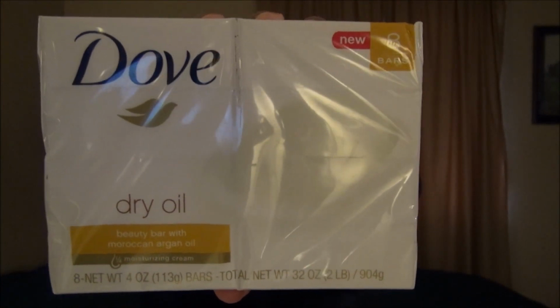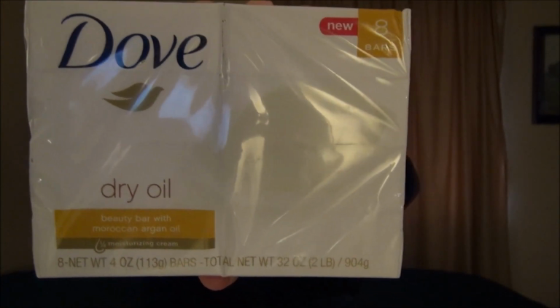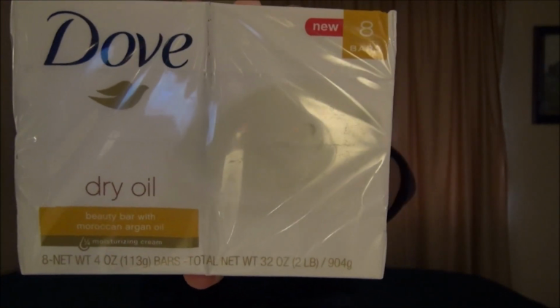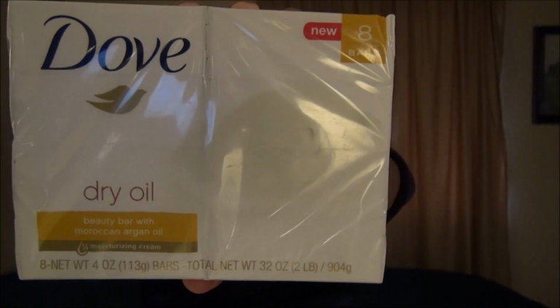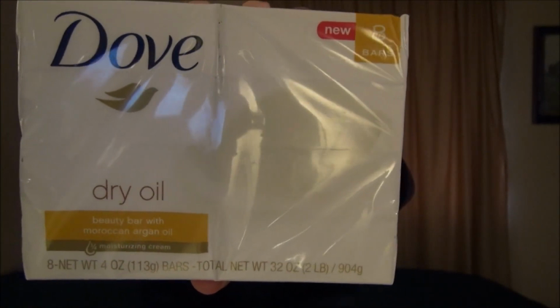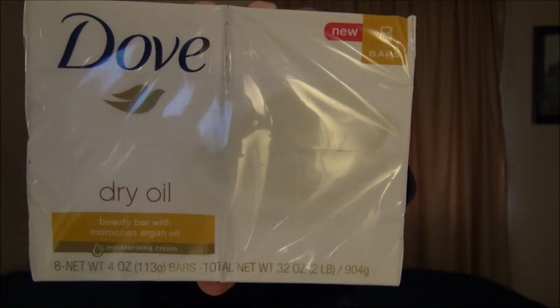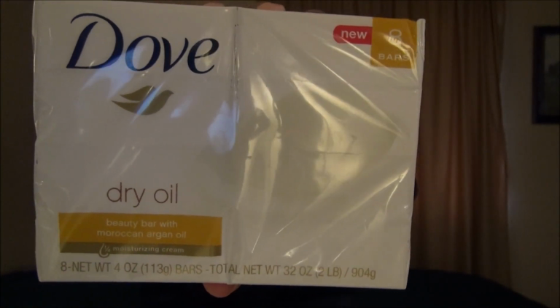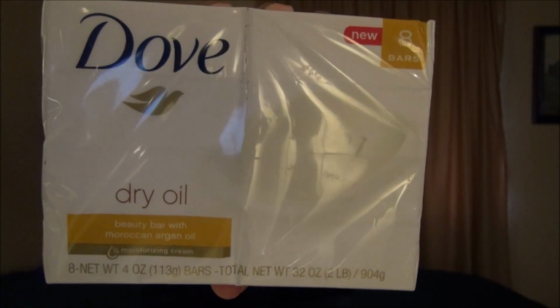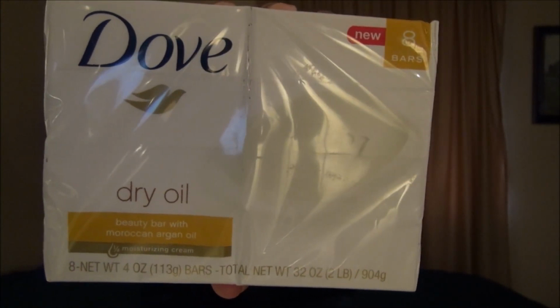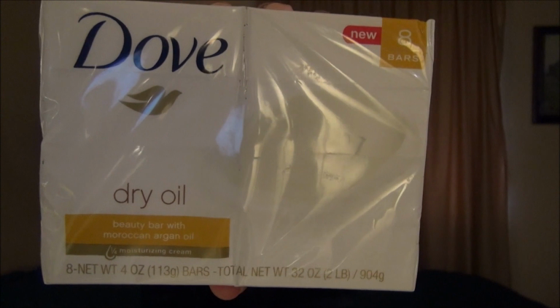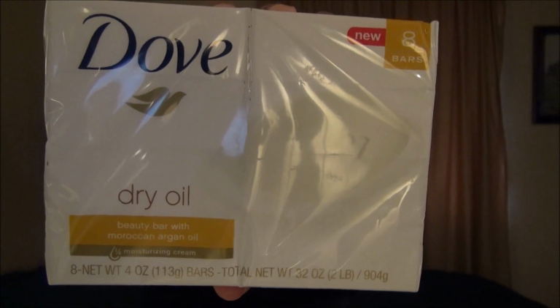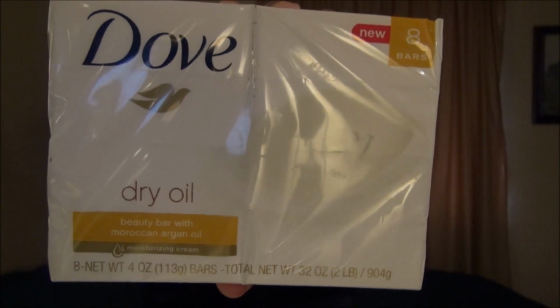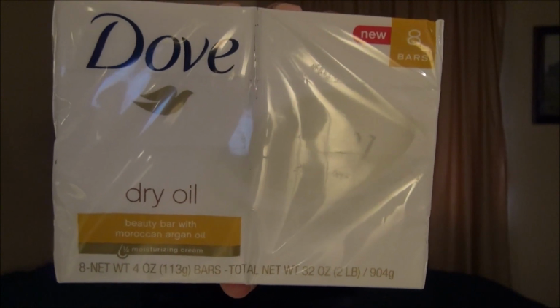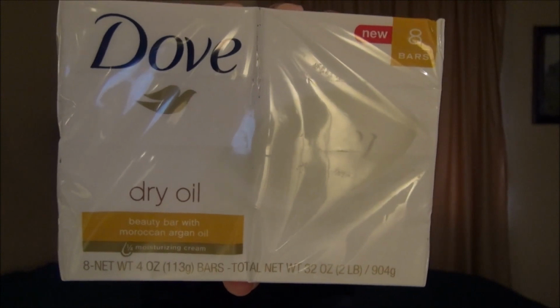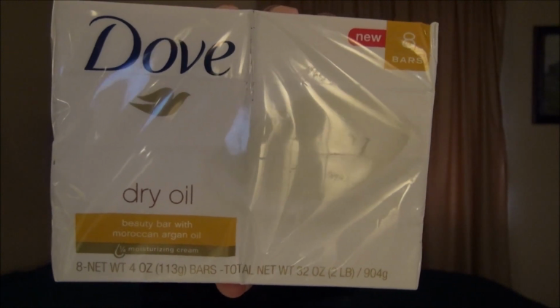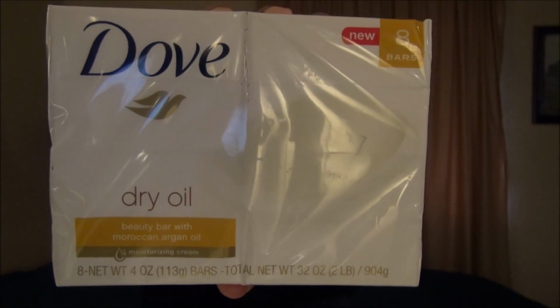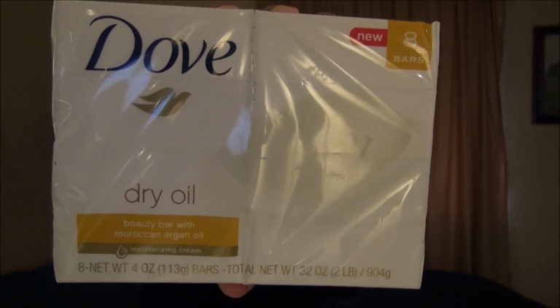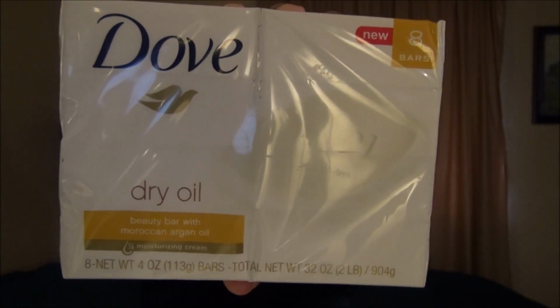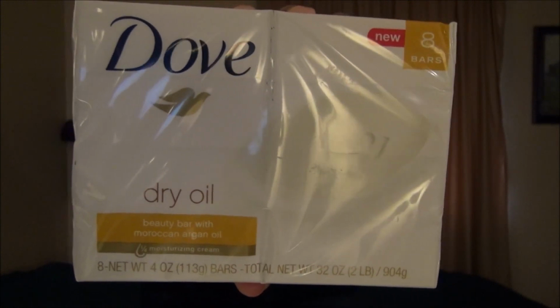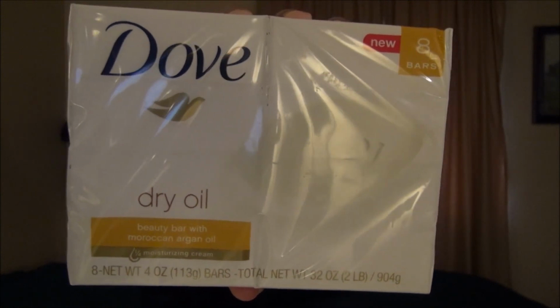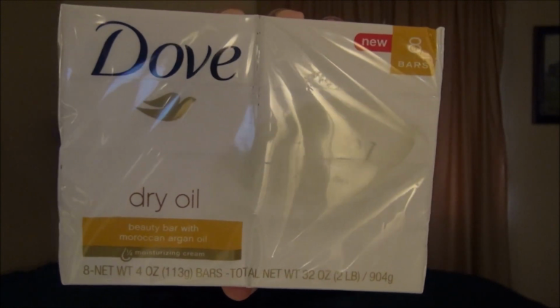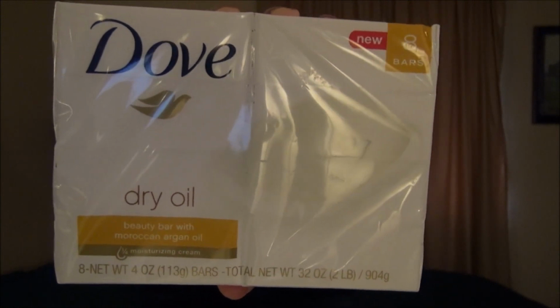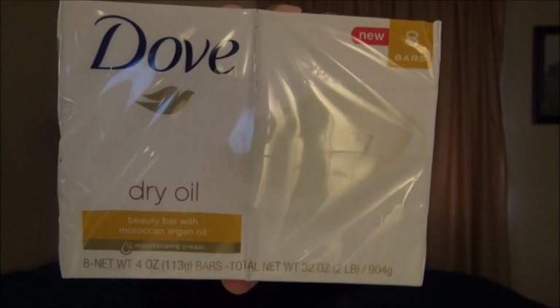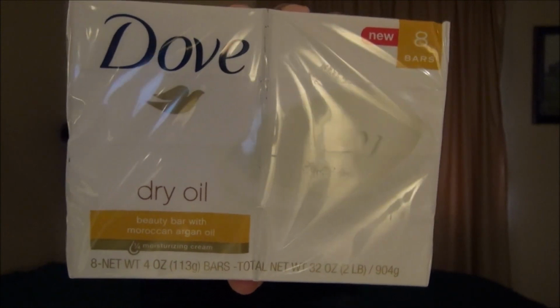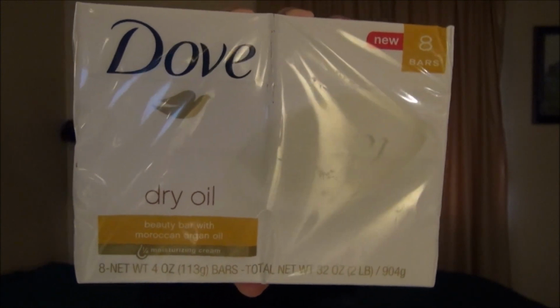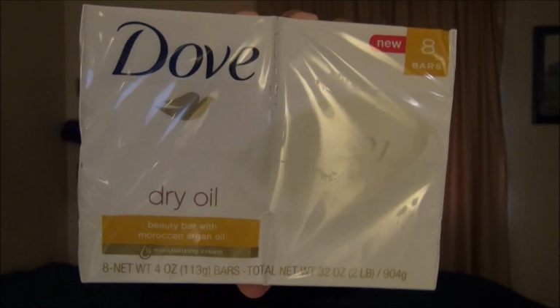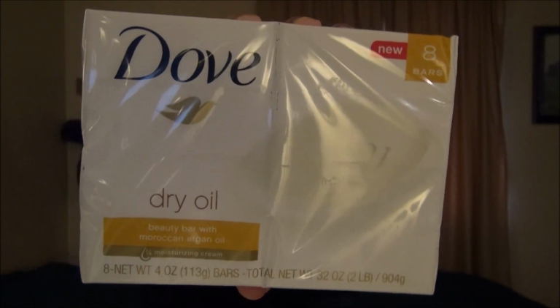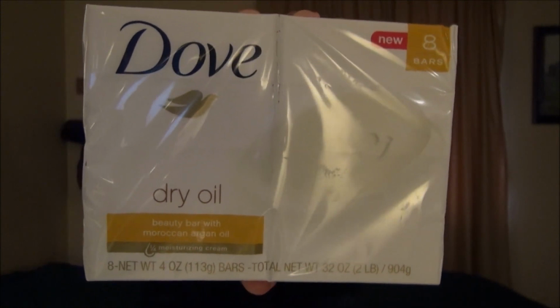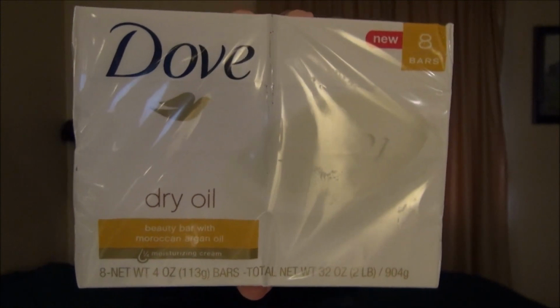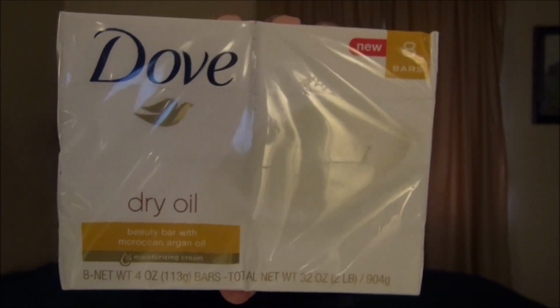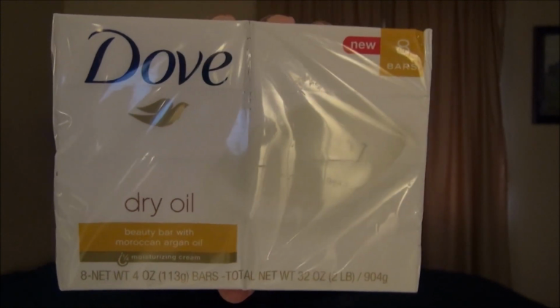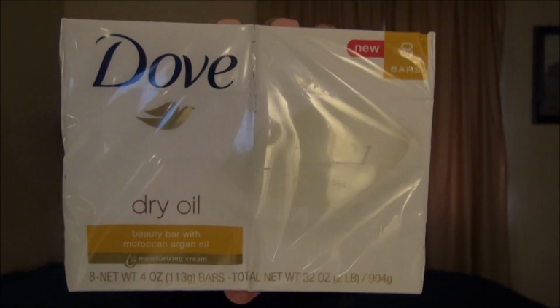You're probably going to start to see this type of Dove bar filtering into stores all over the place — Walgreens, Walmart, CVS.